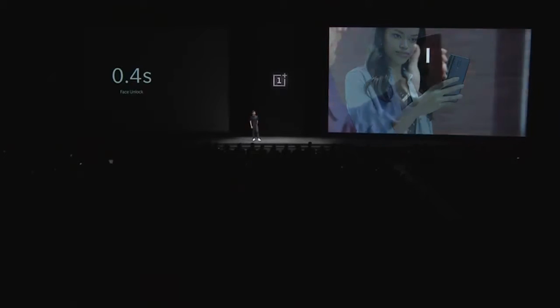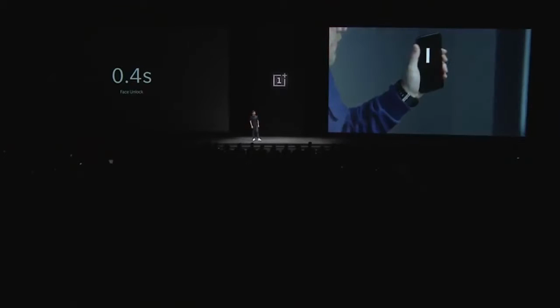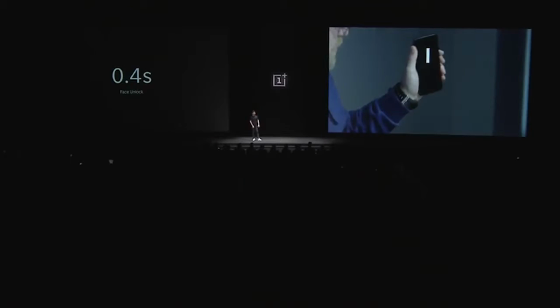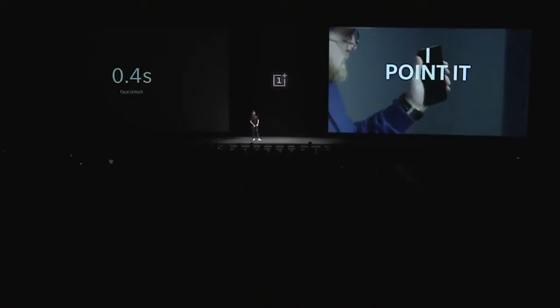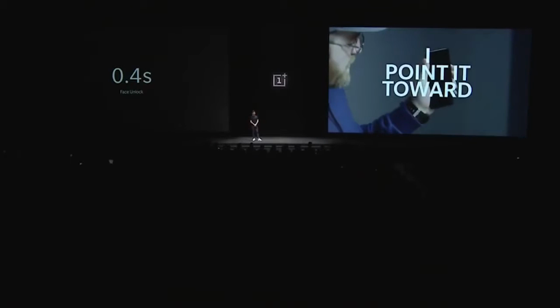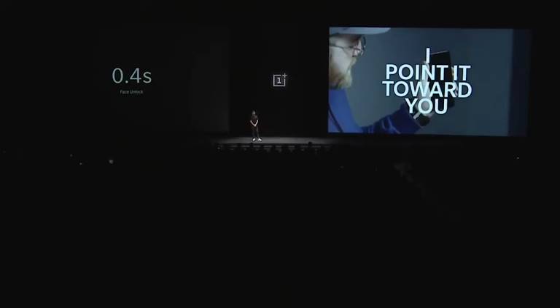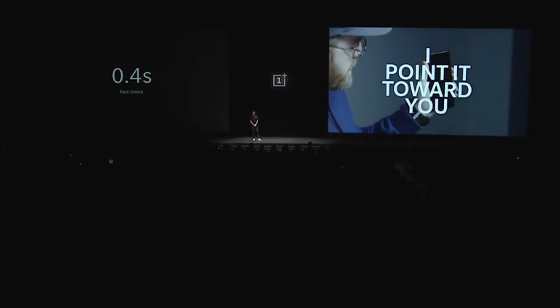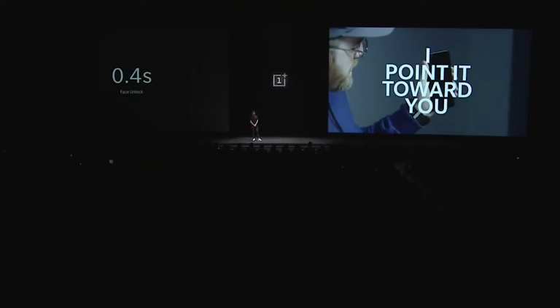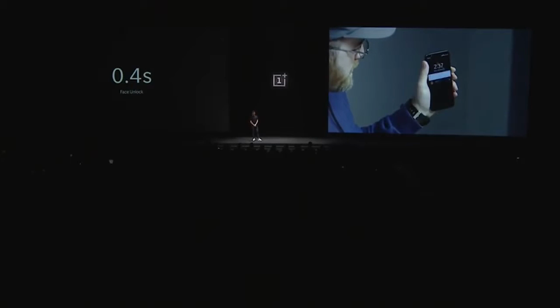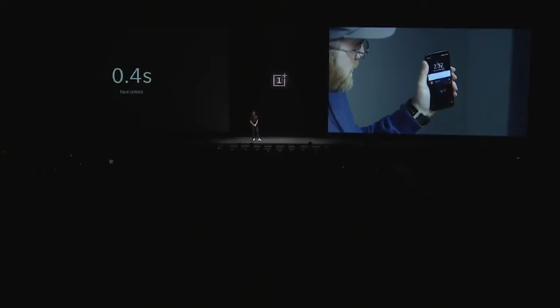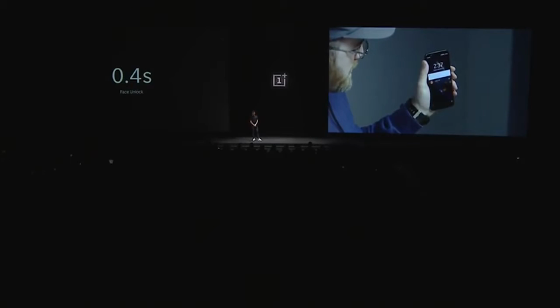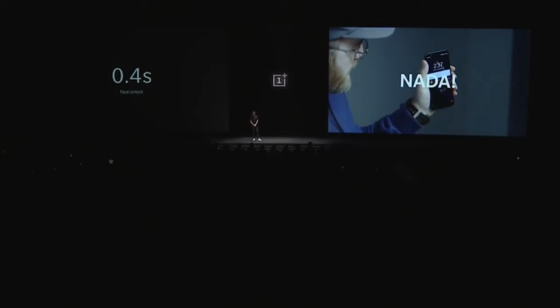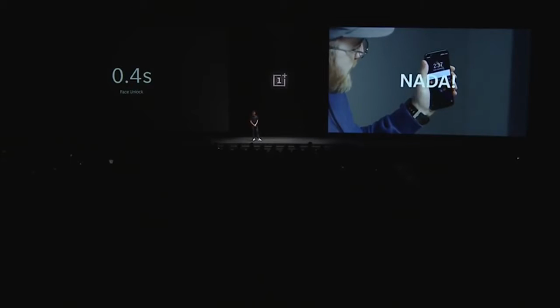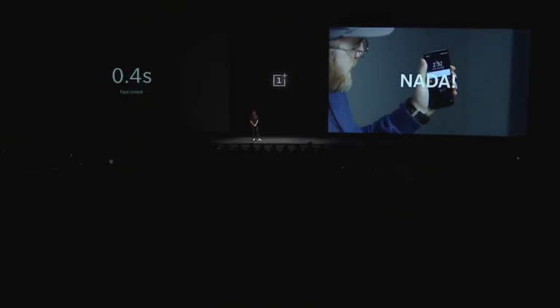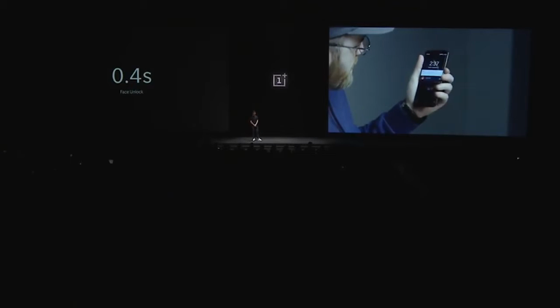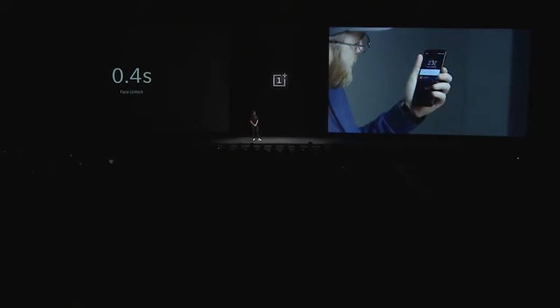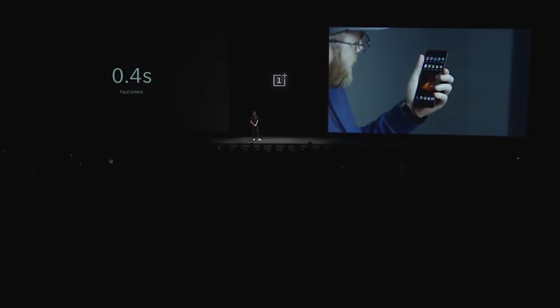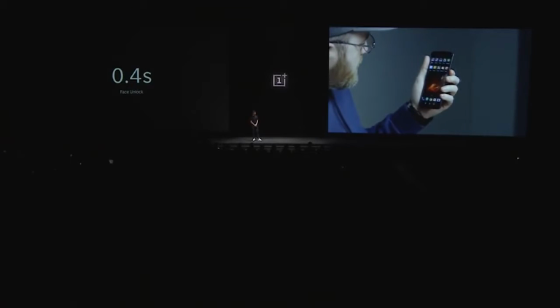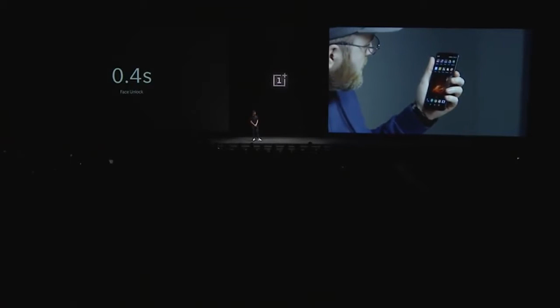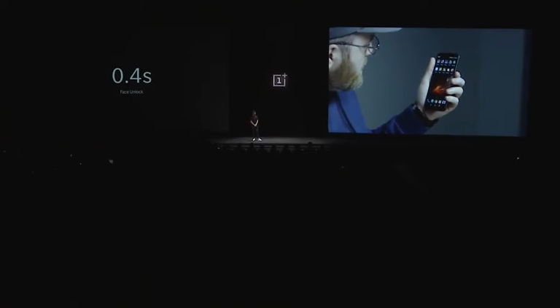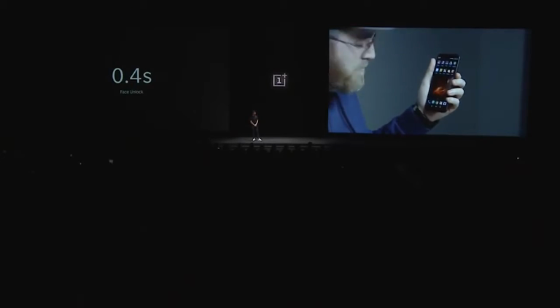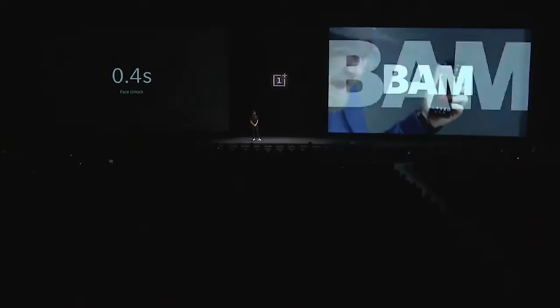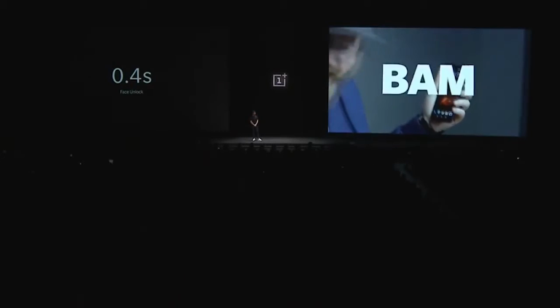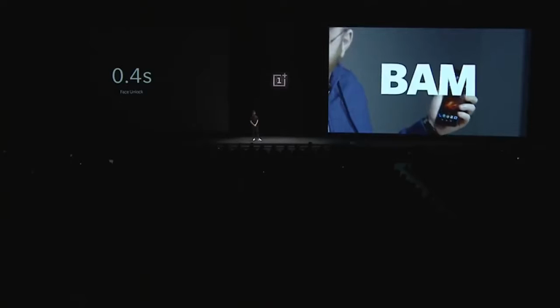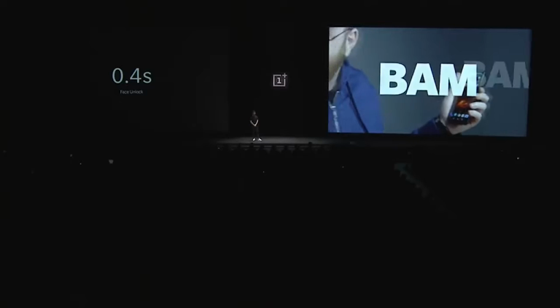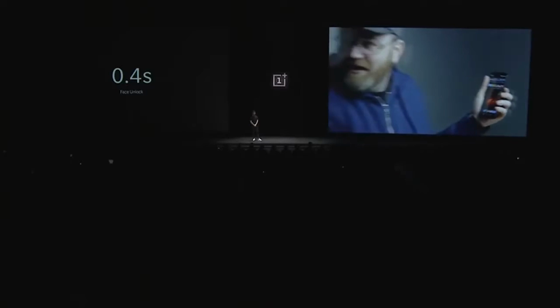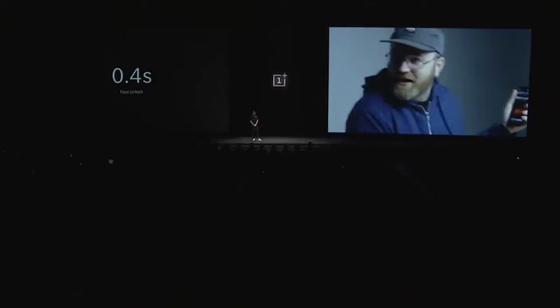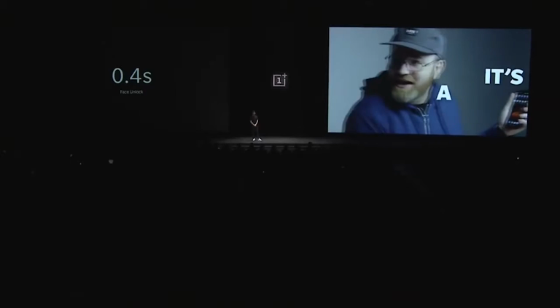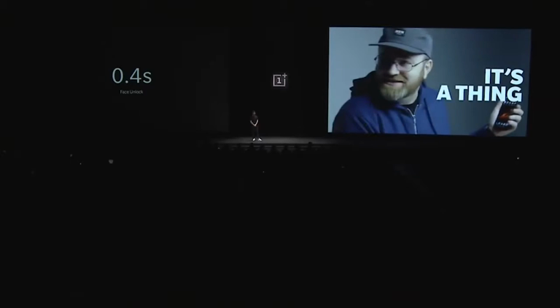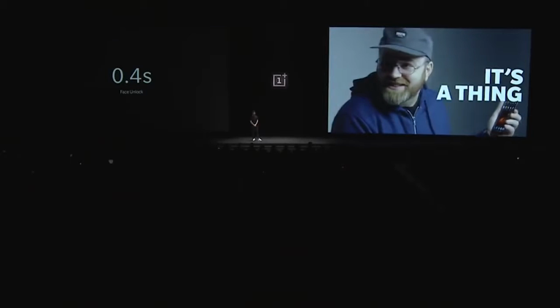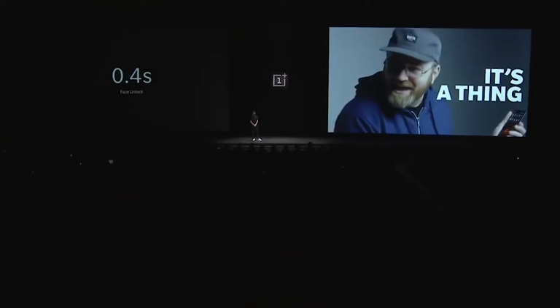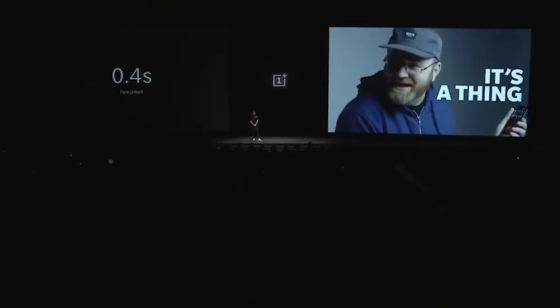I pointed towards you — nada — bam, it's a thing.